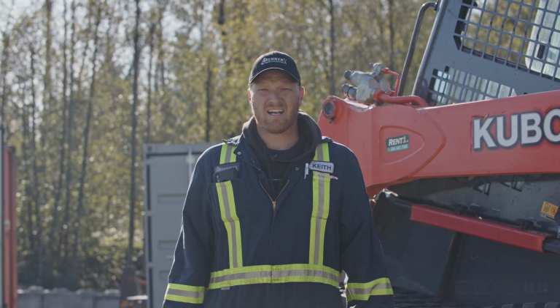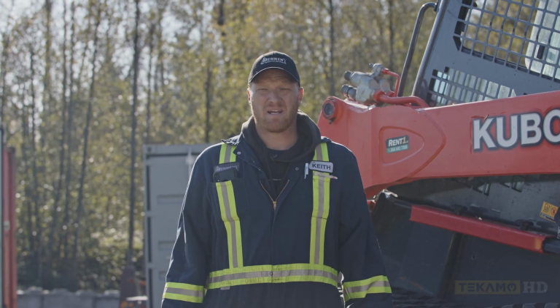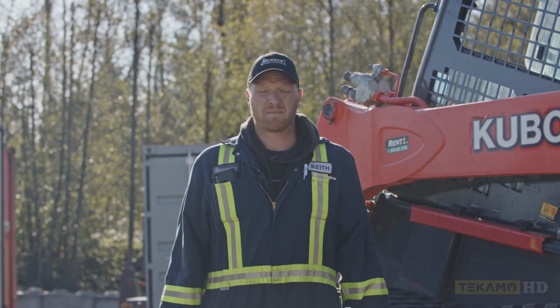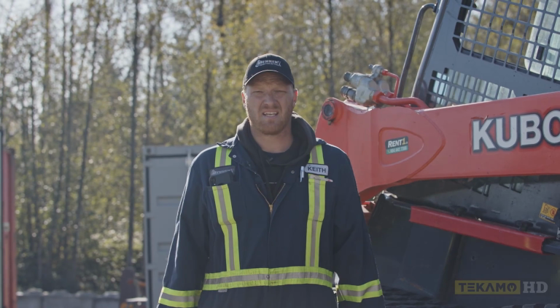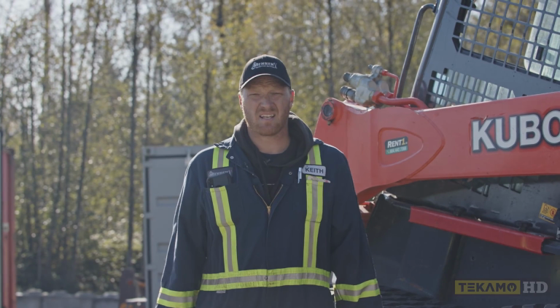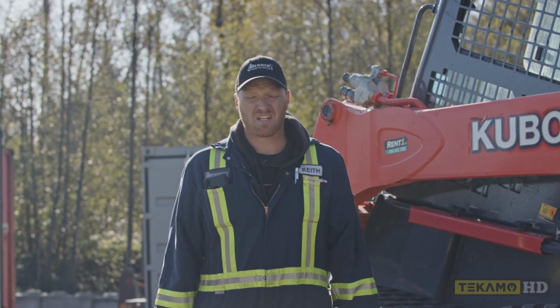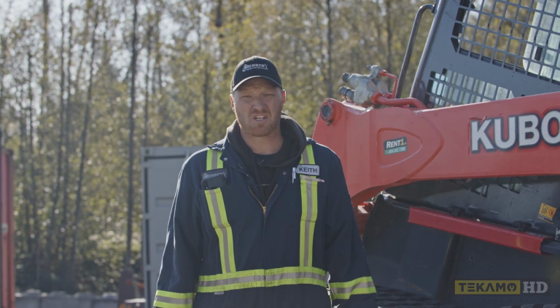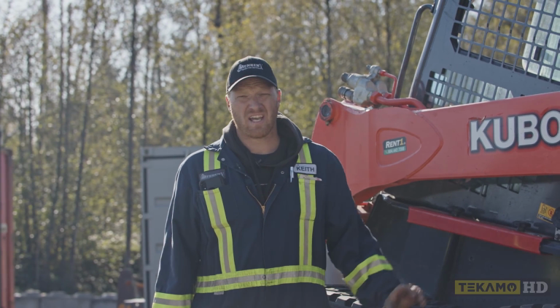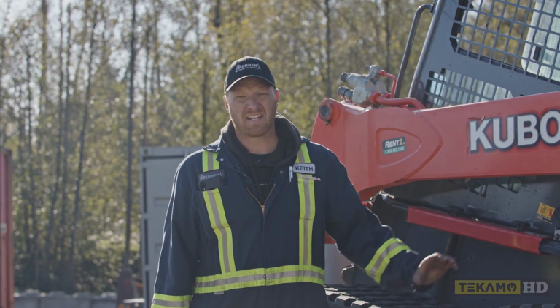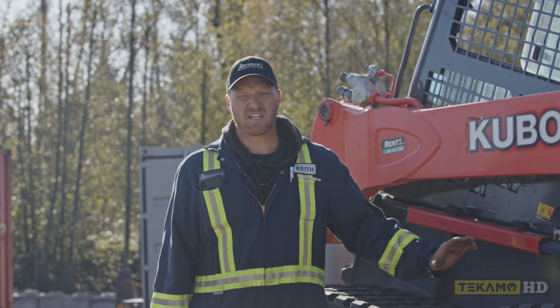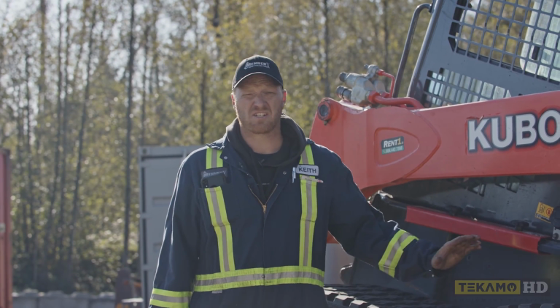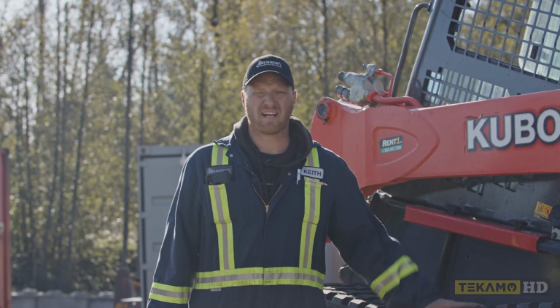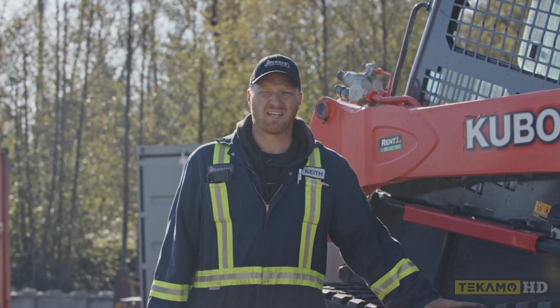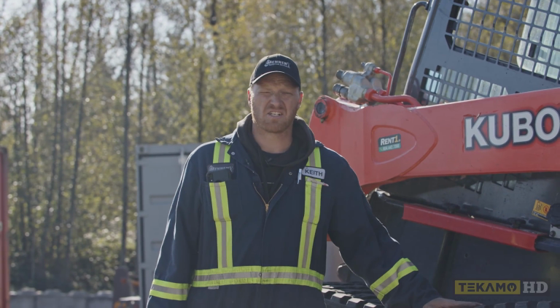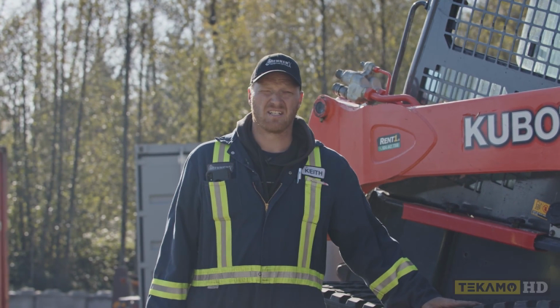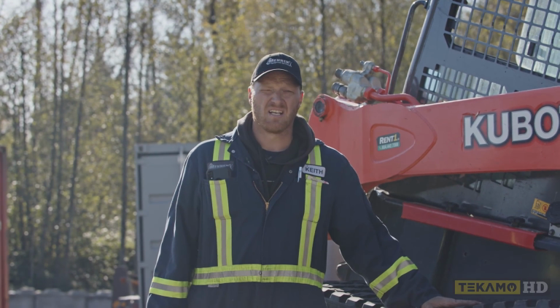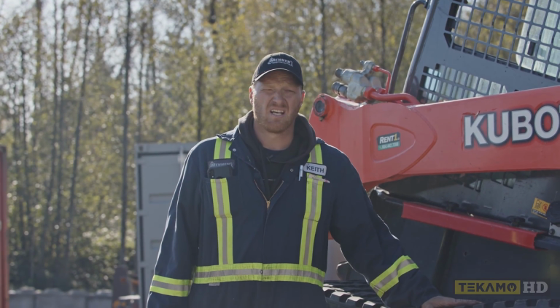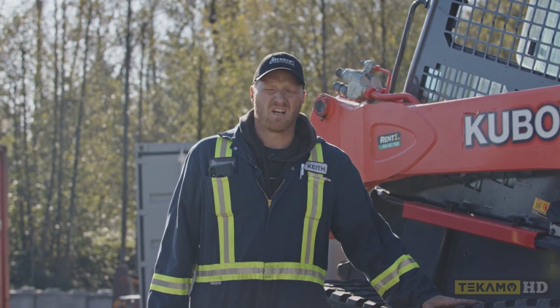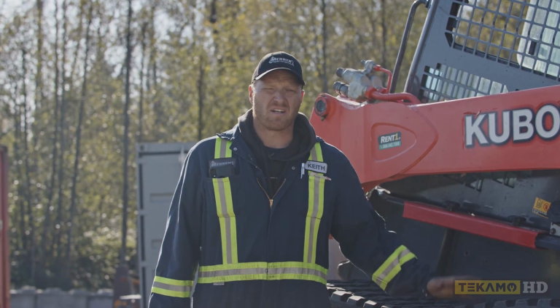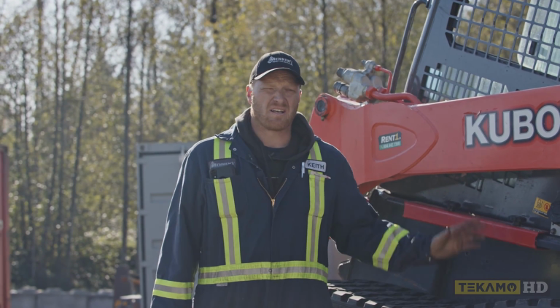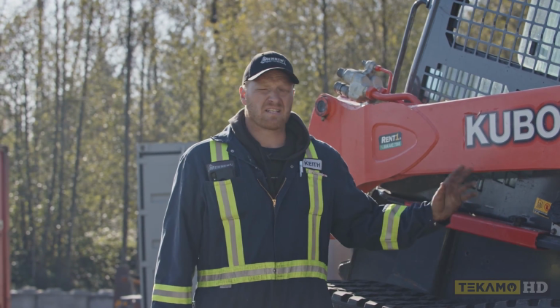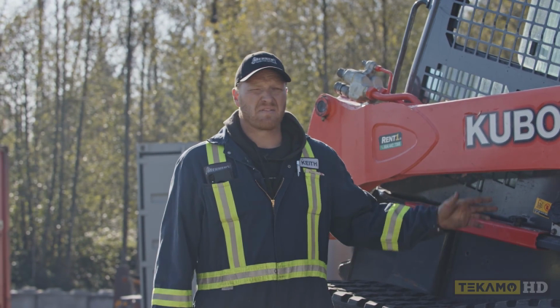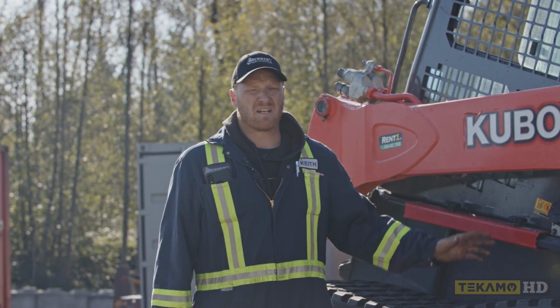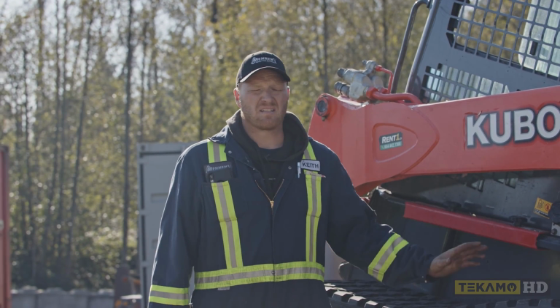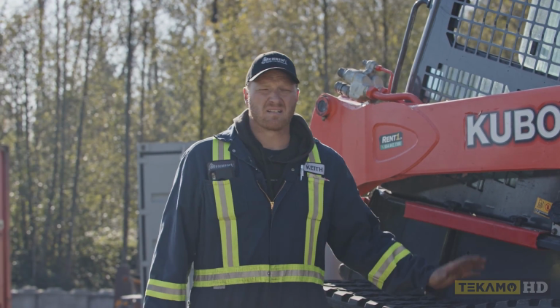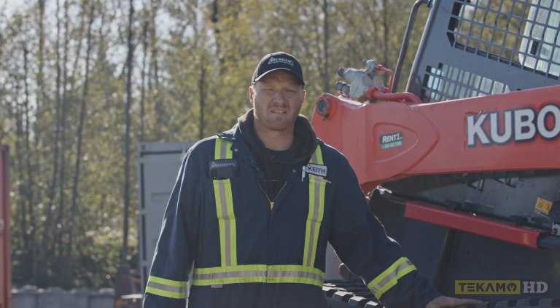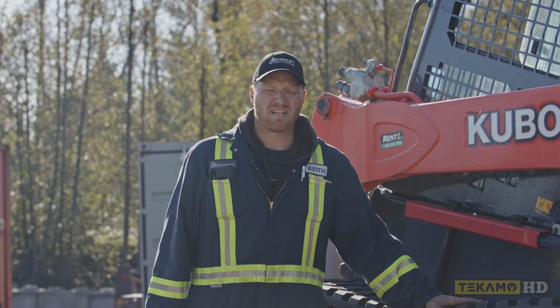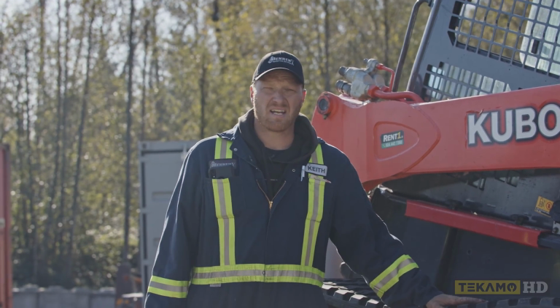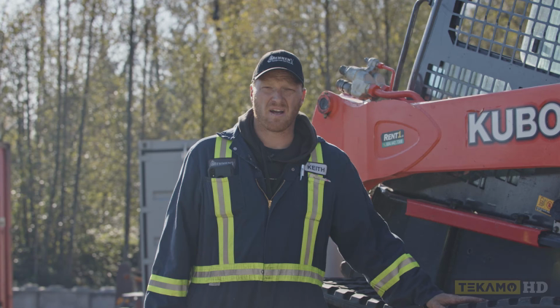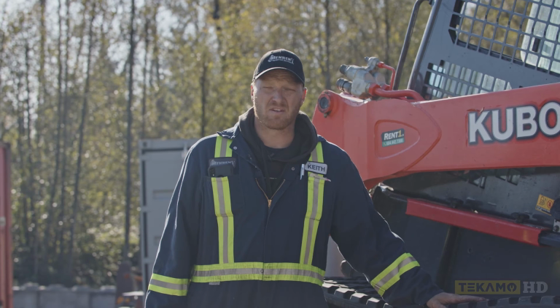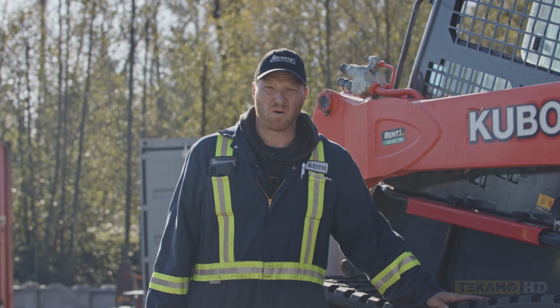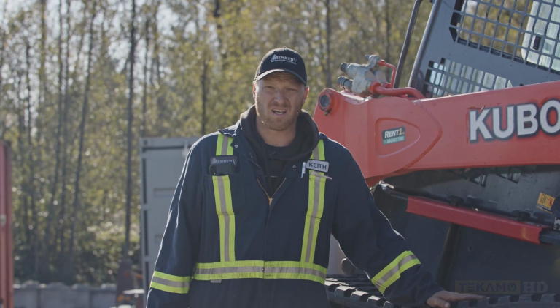Hi, my name is Keith and I'm going to show you how to adjust the track tension on a SVL-95 Kubota.